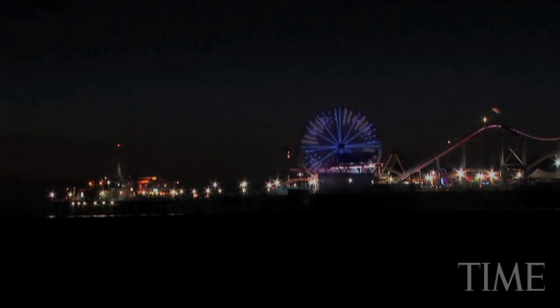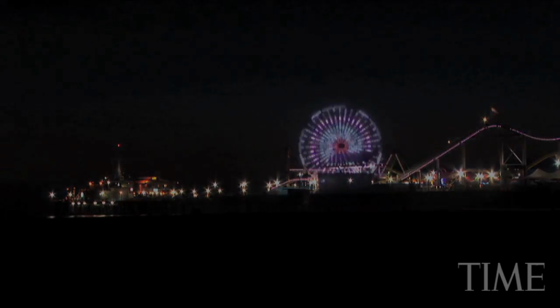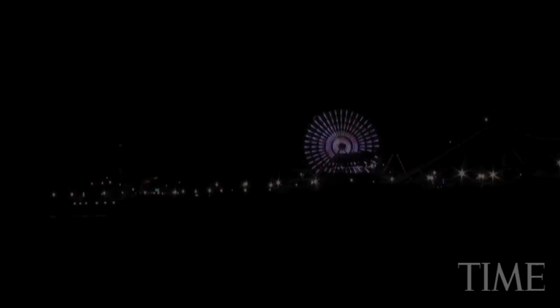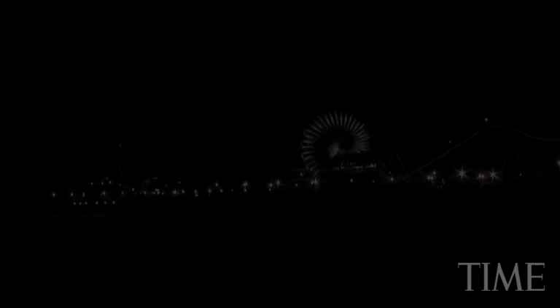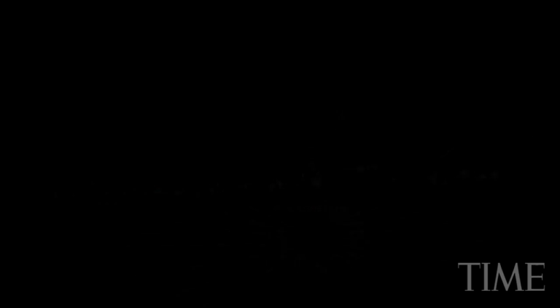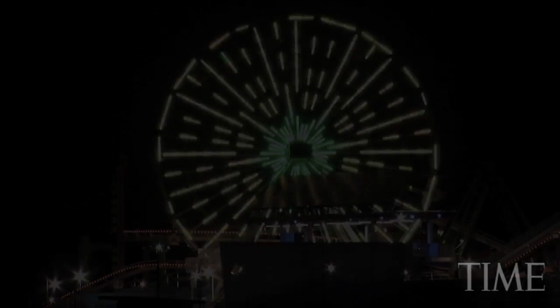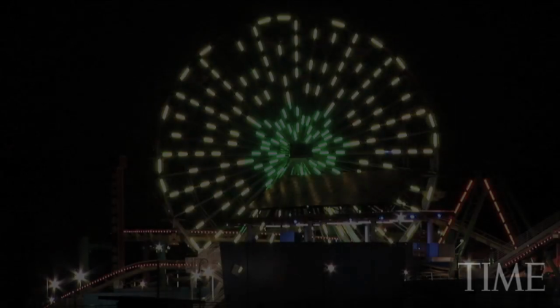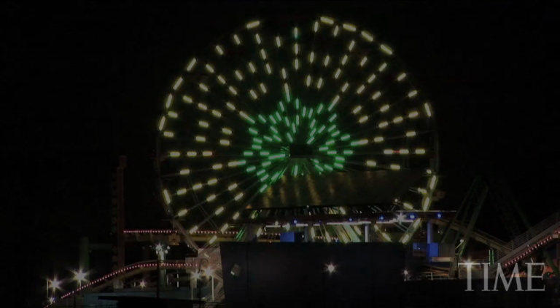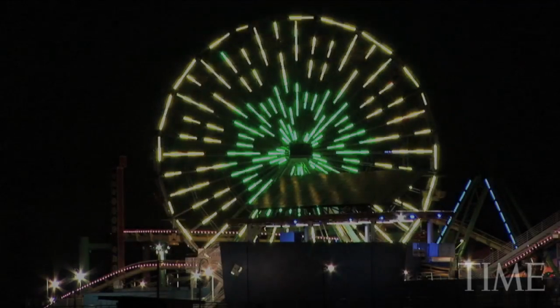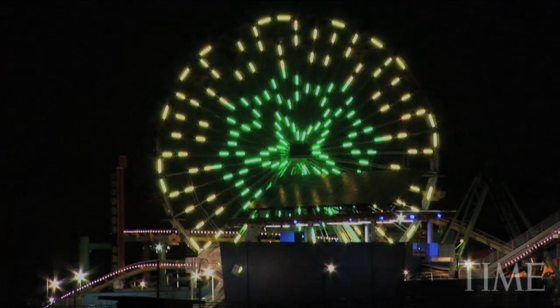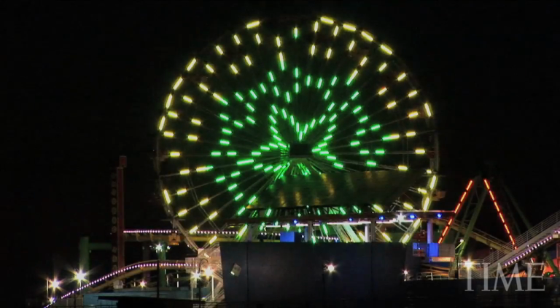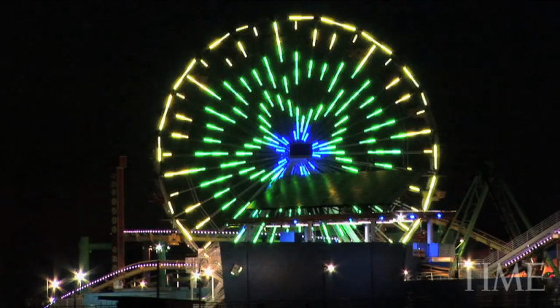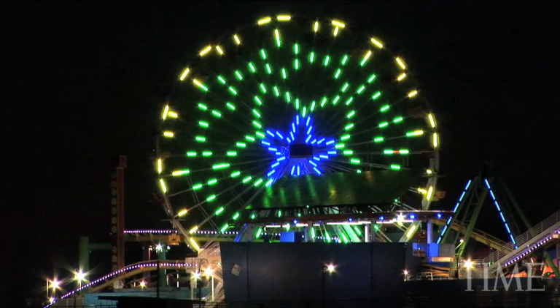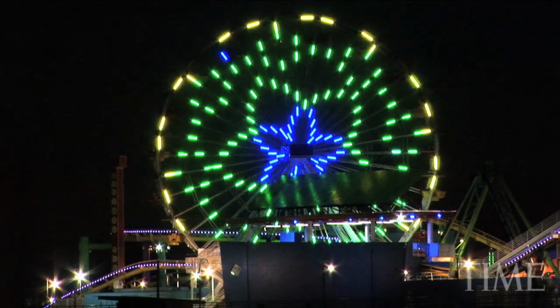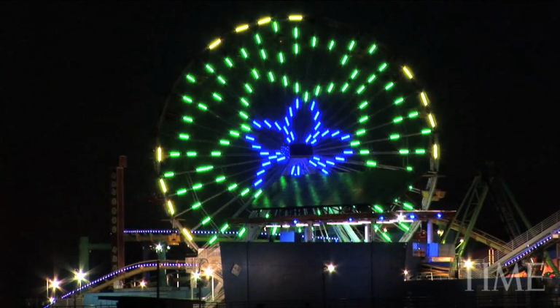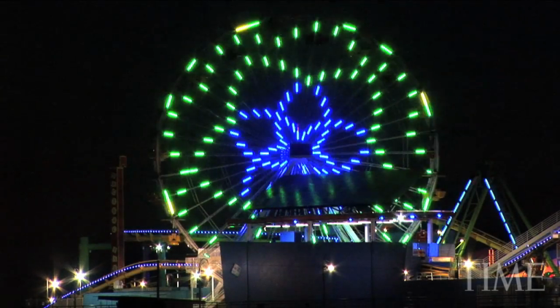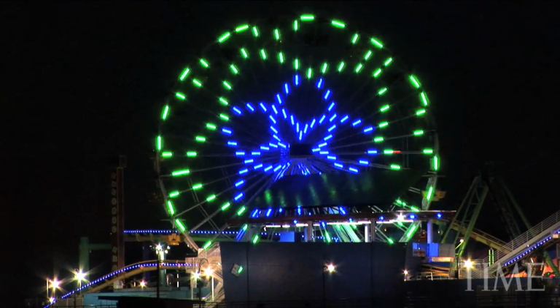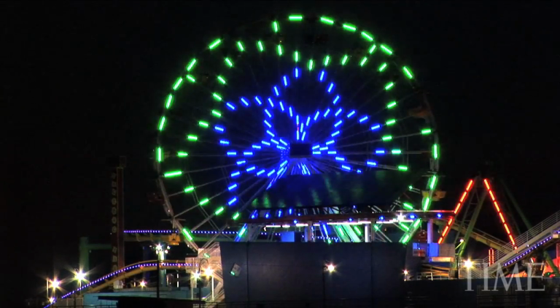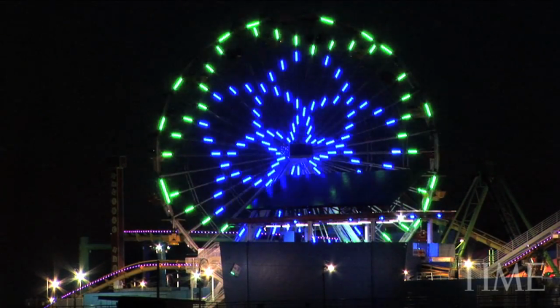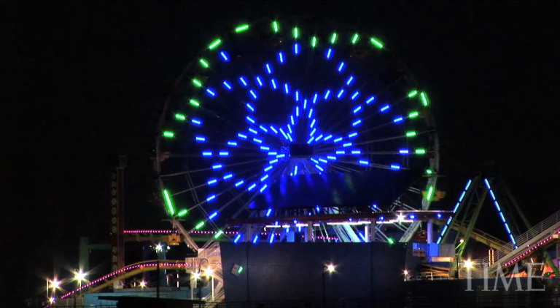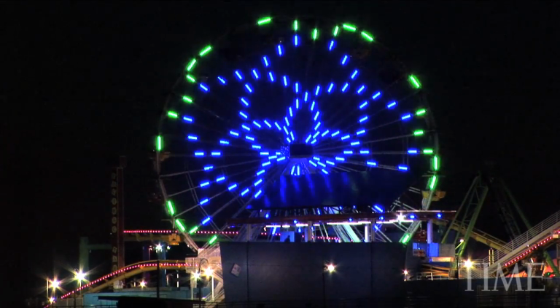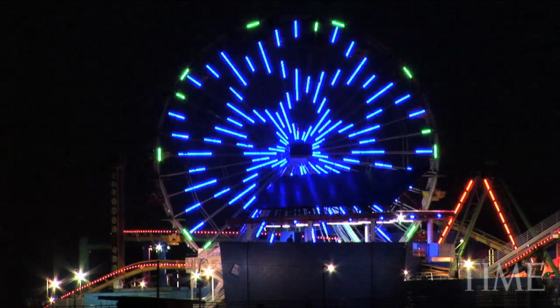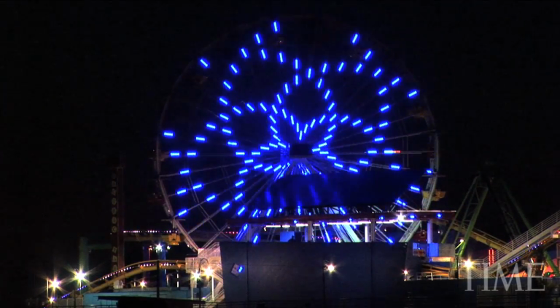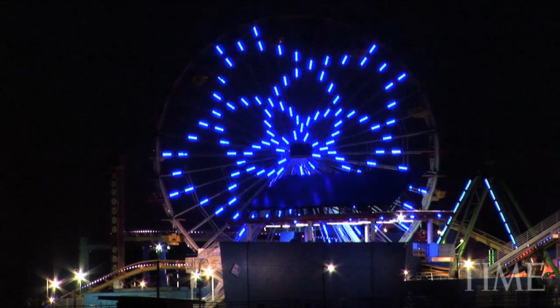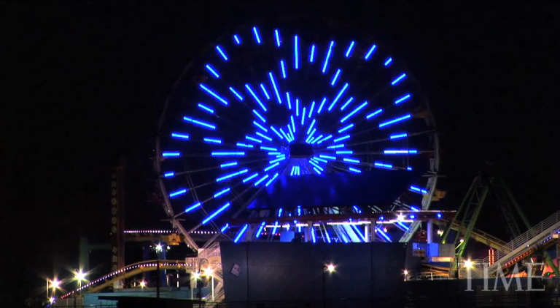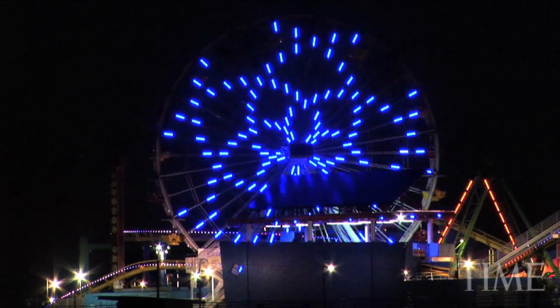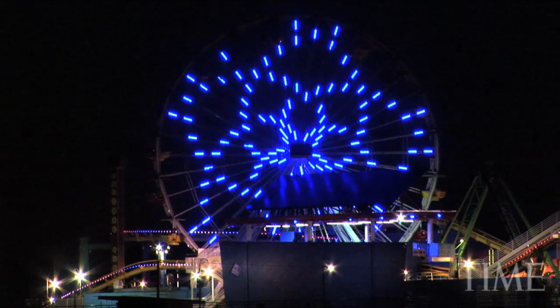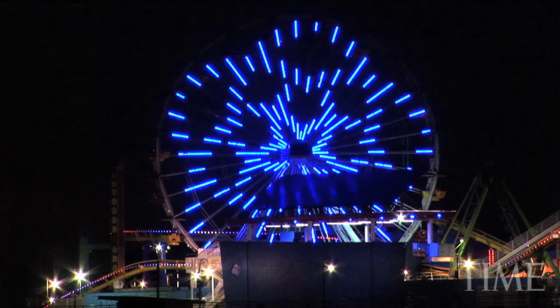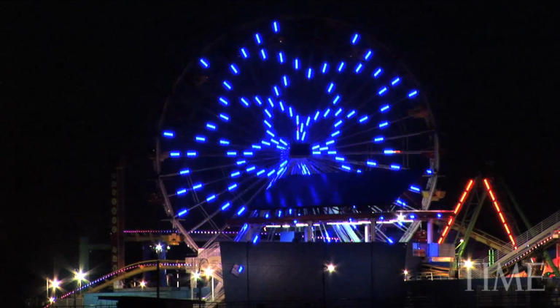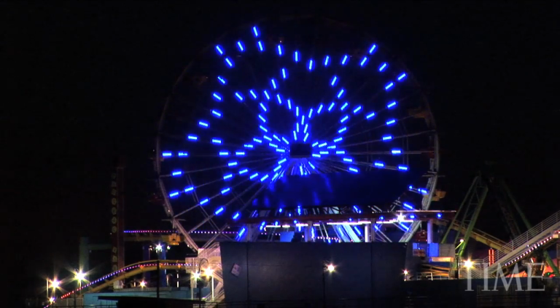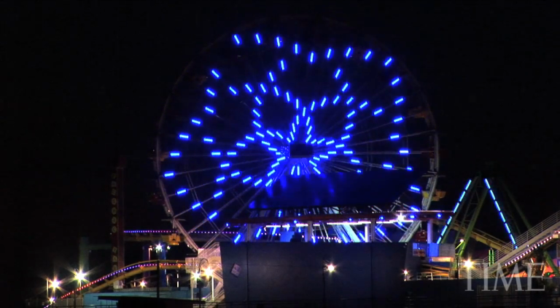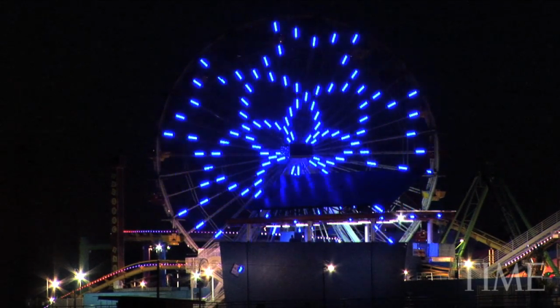But these nighttime light shows aren't automated. They're custom-created, pixel by pixel, by one man.